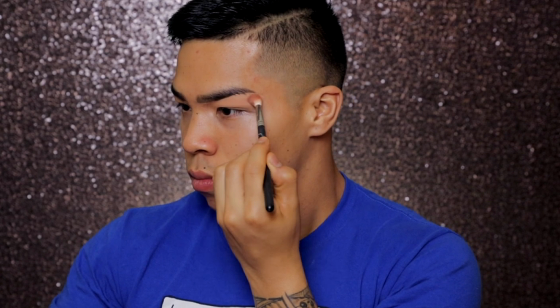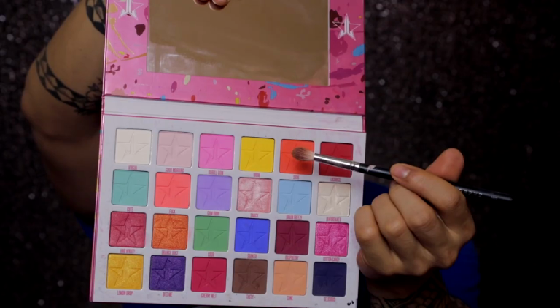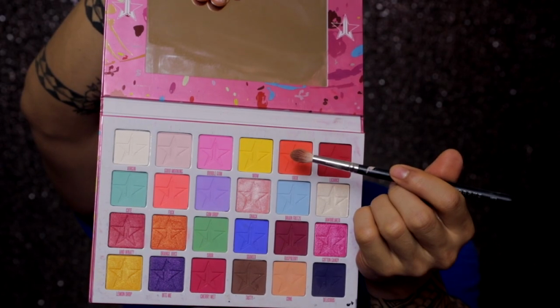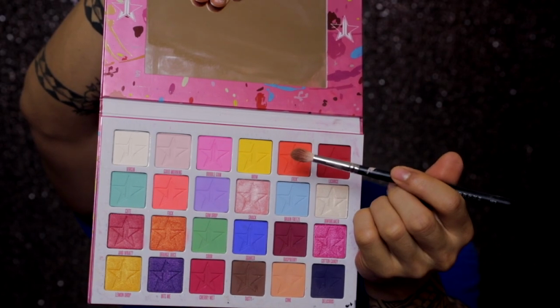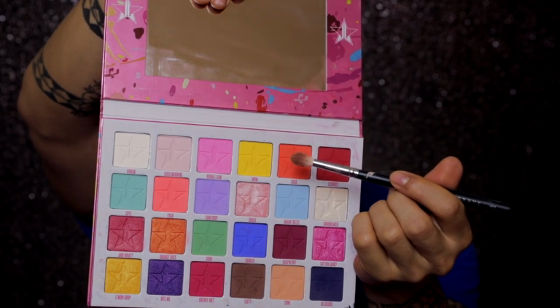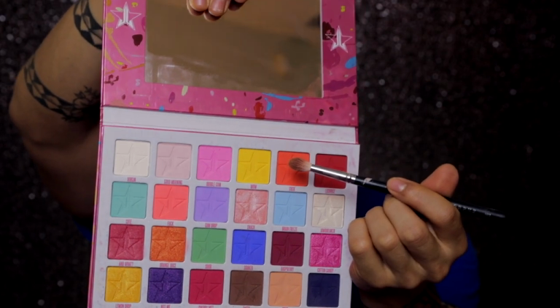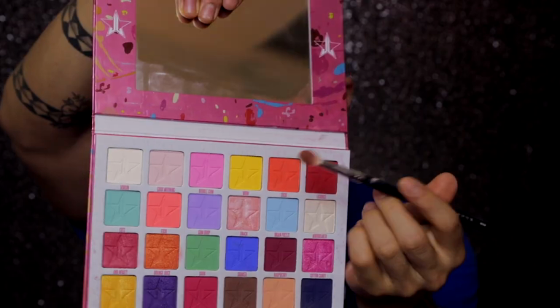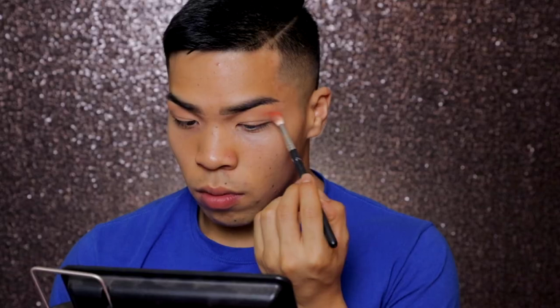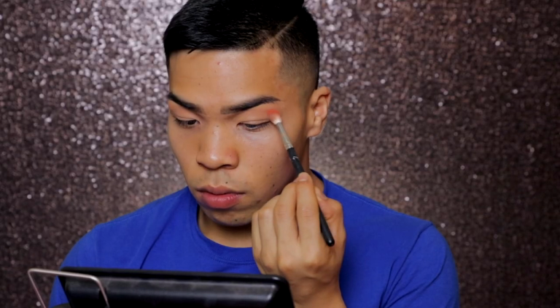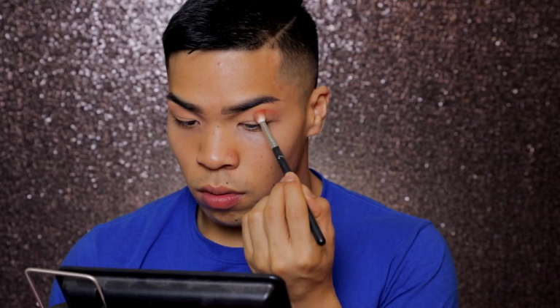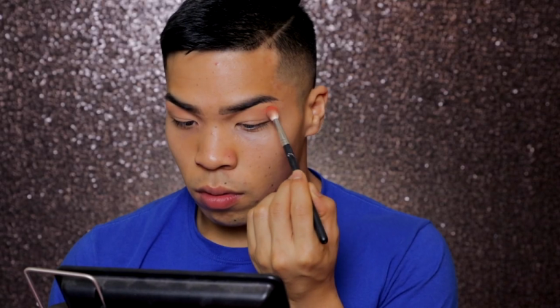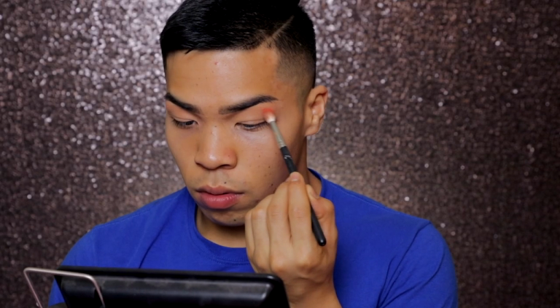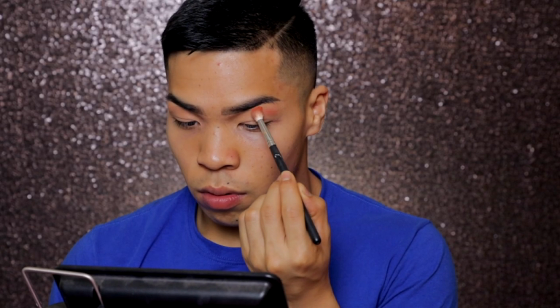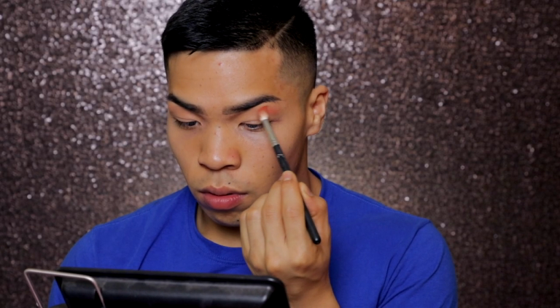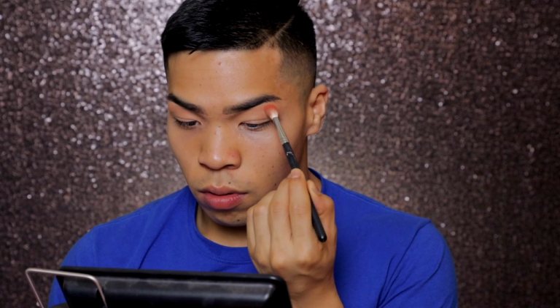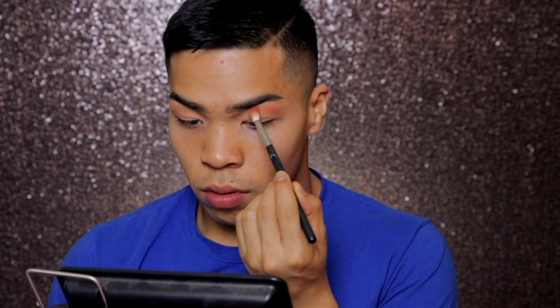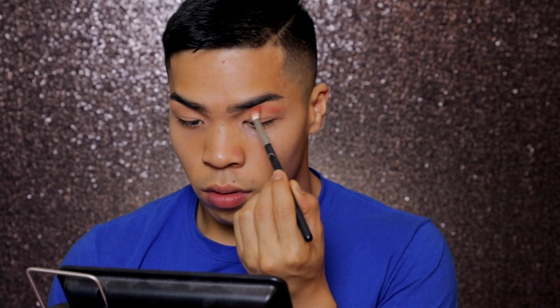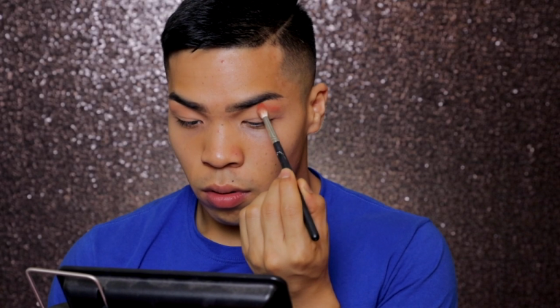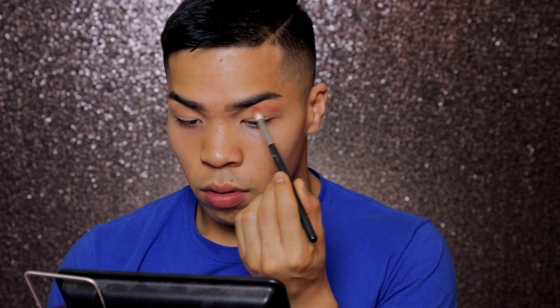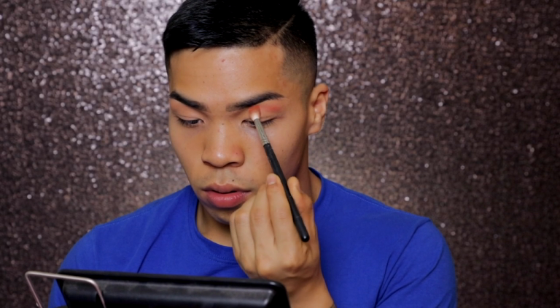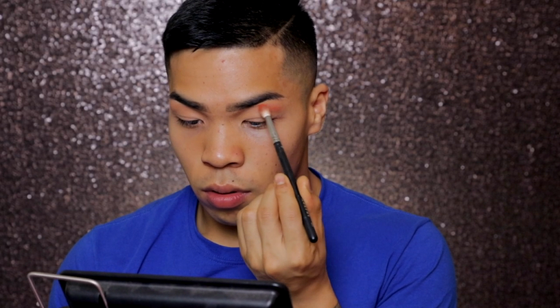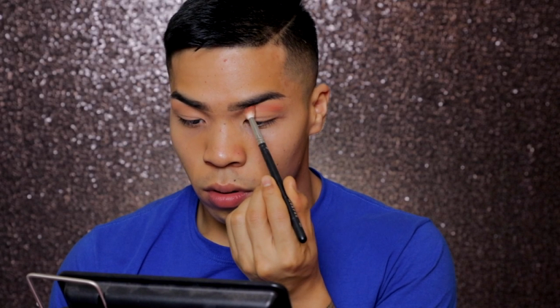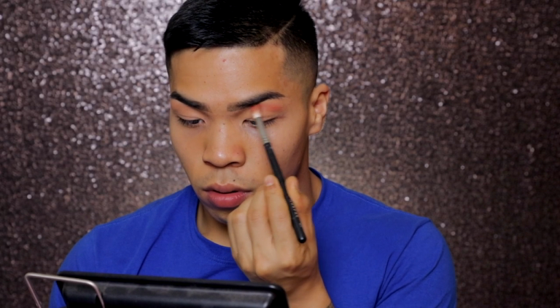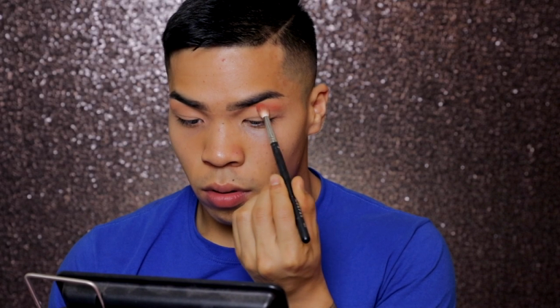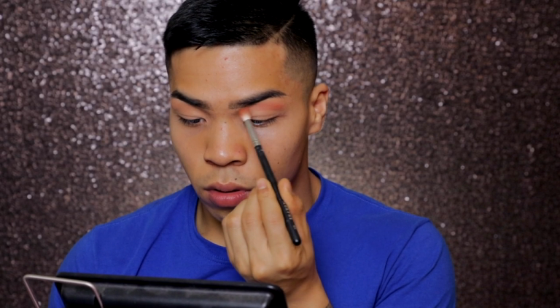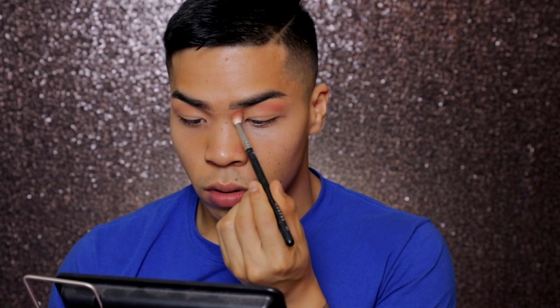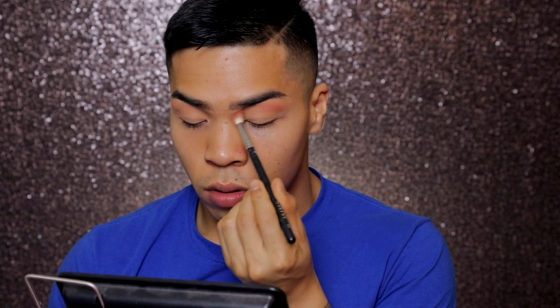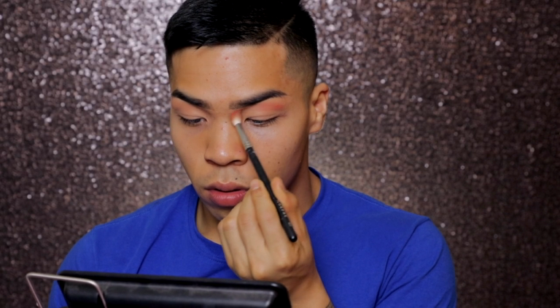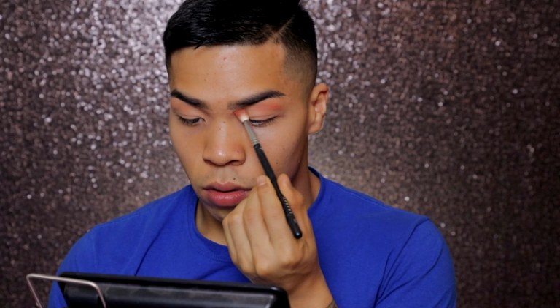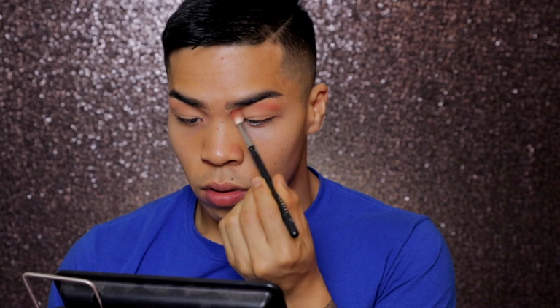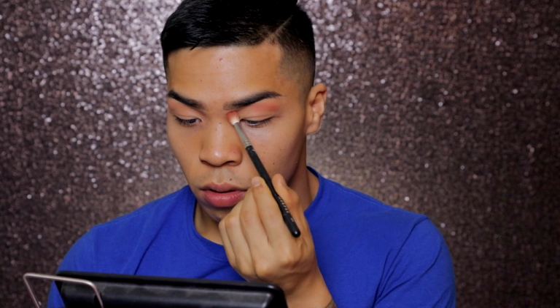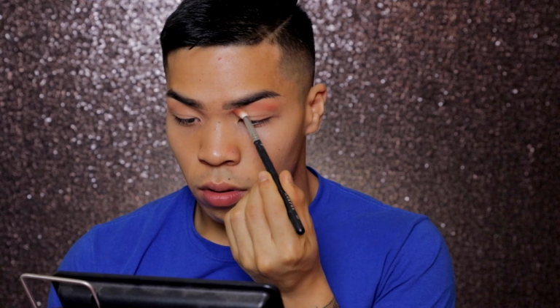Now I'm taking this lighter orange shade and I'm creating a transition color. Since I have monolids, I'm just going to take this color a bit higher than it usually is.